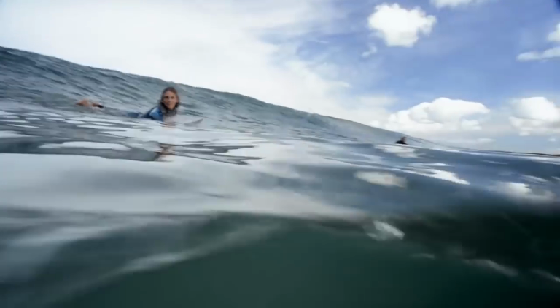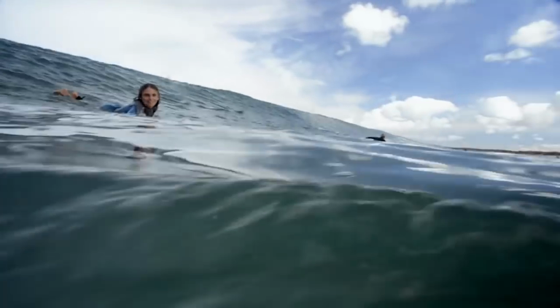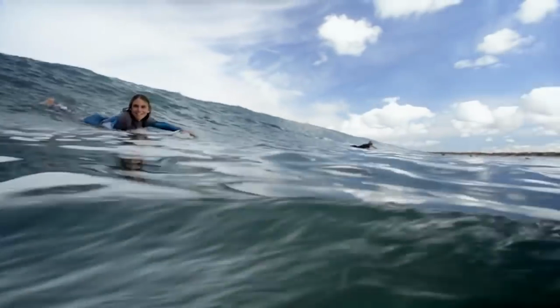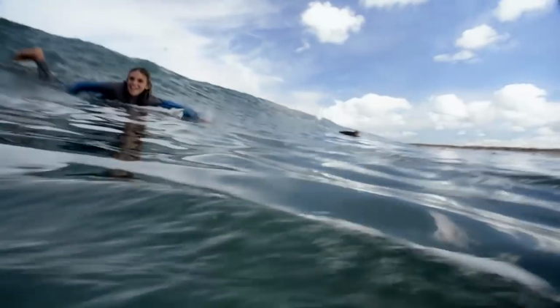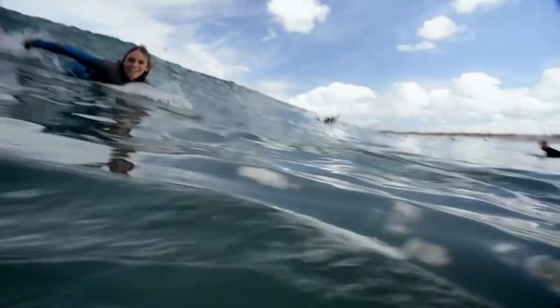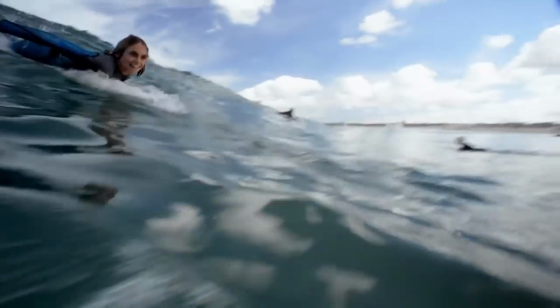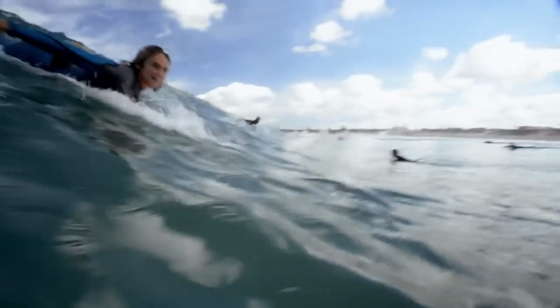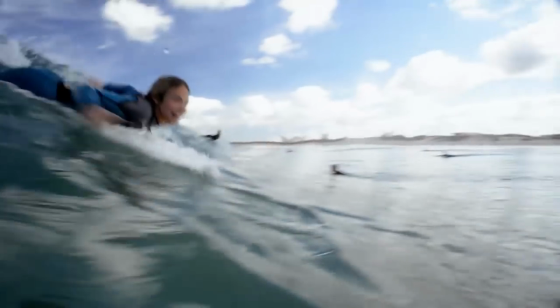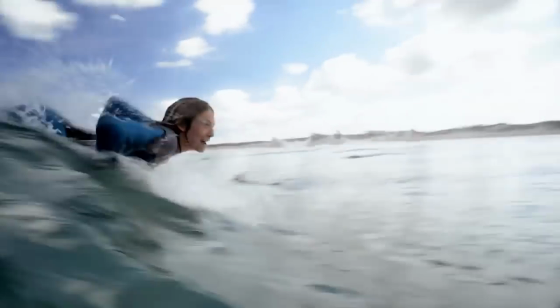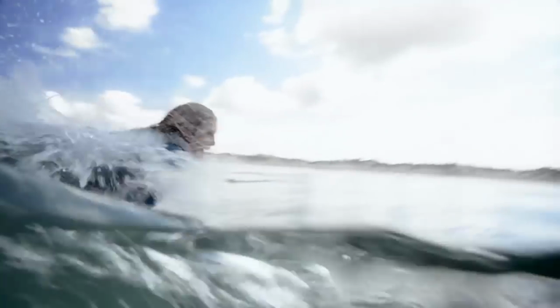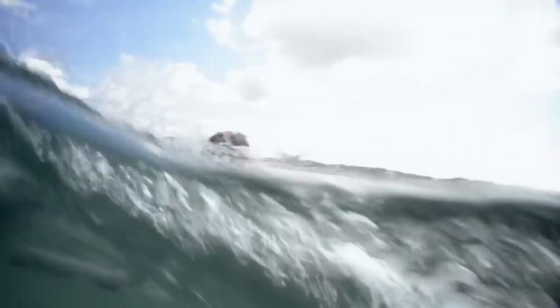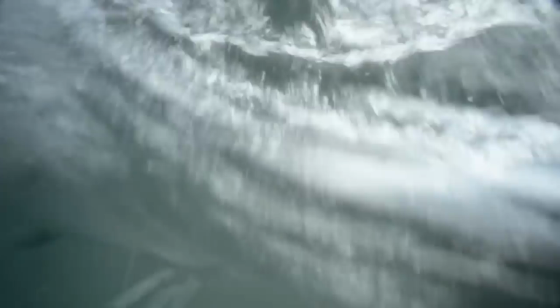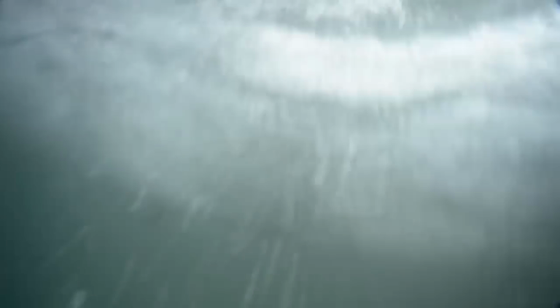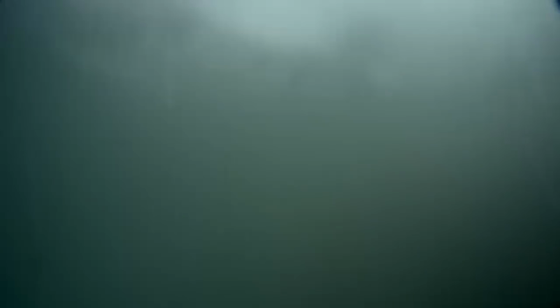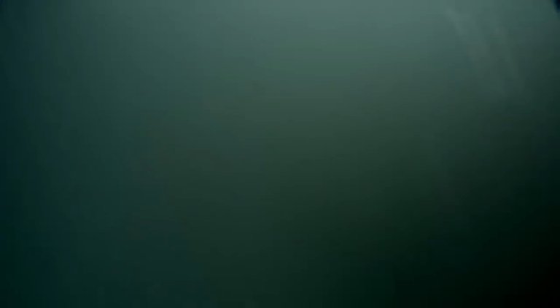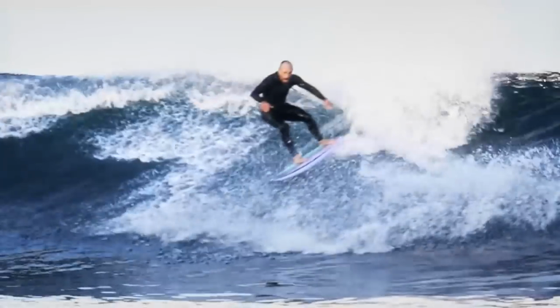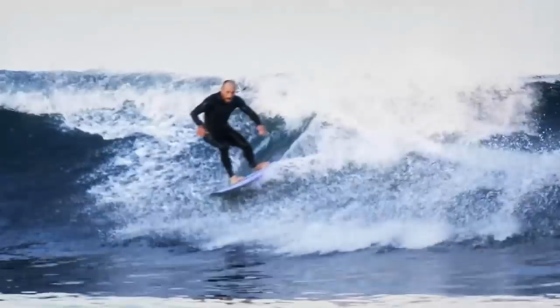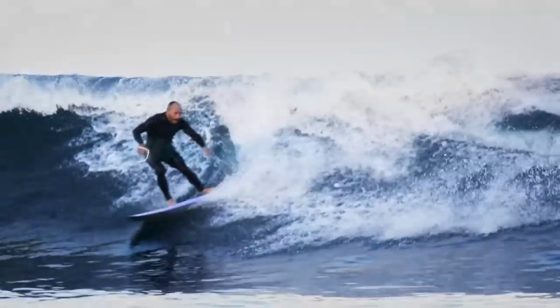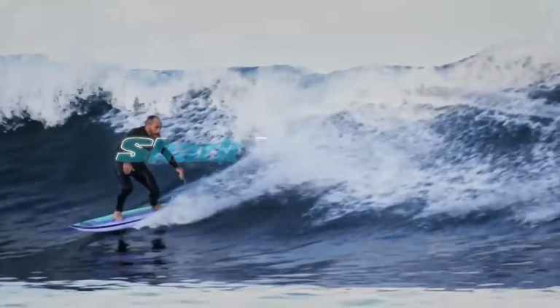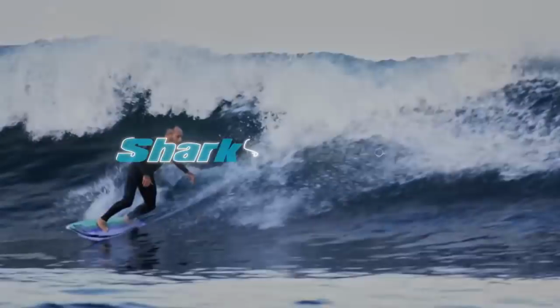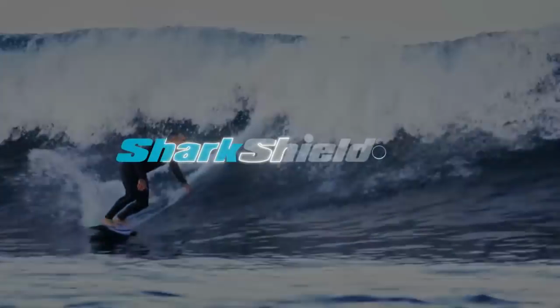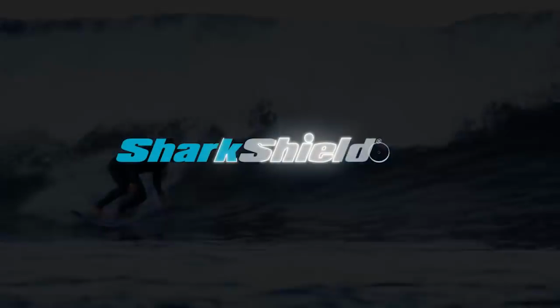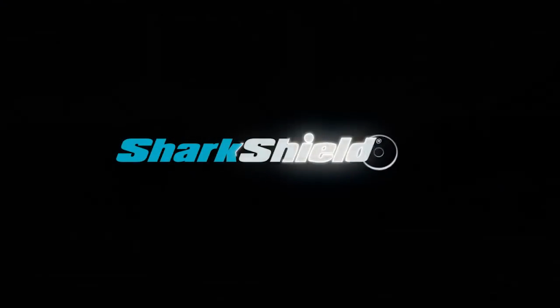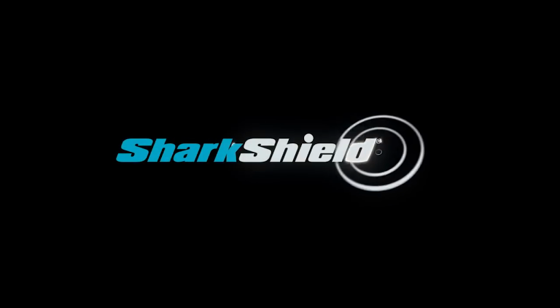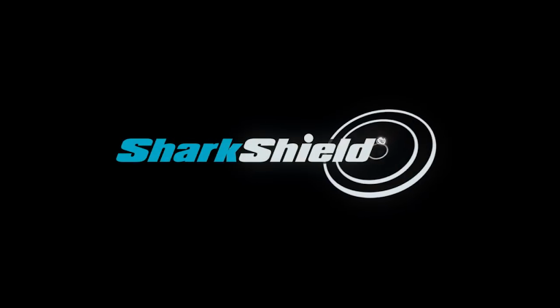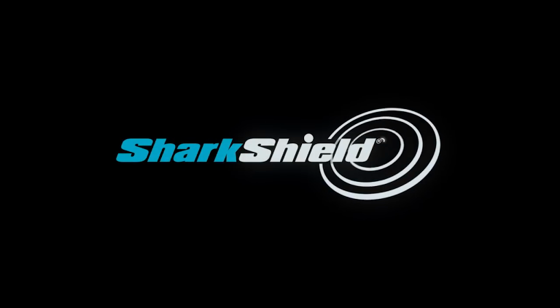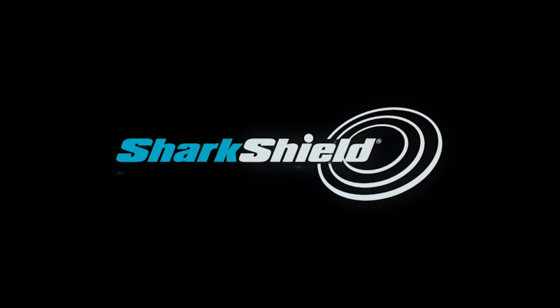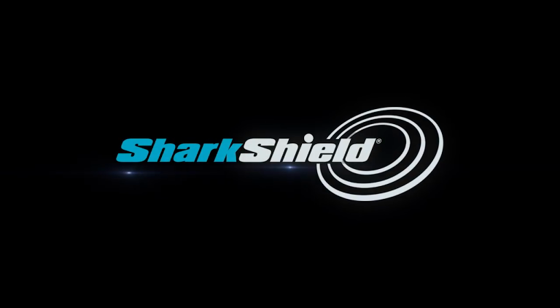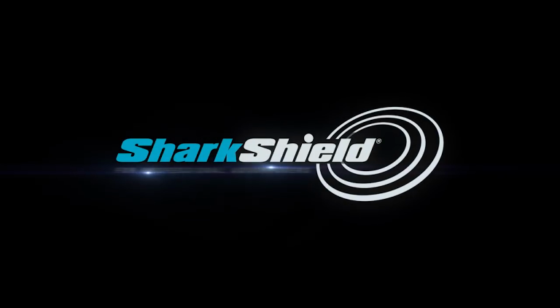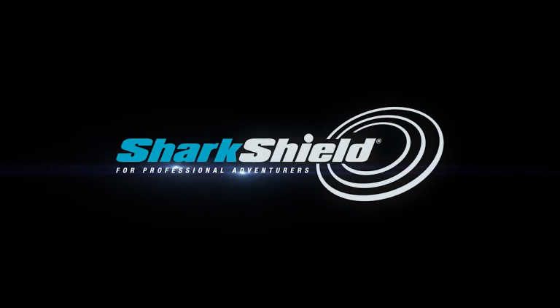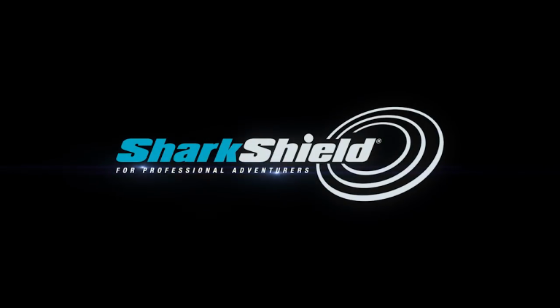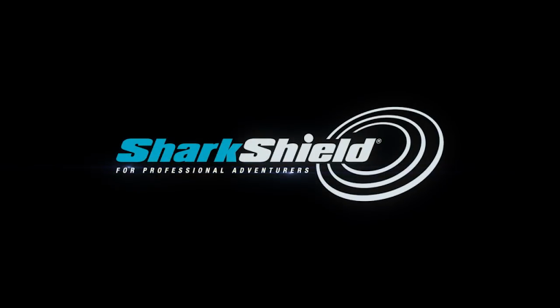Shark Shield is proven to turn sharks away. So get out there and enjoy your ocean adventure.